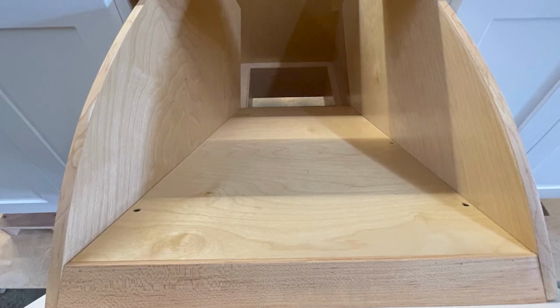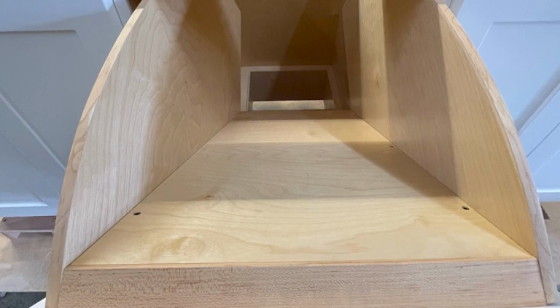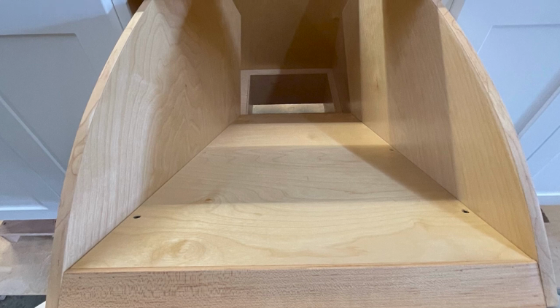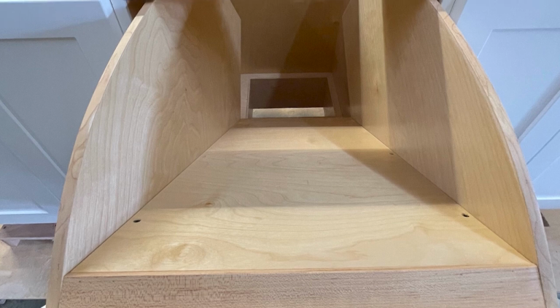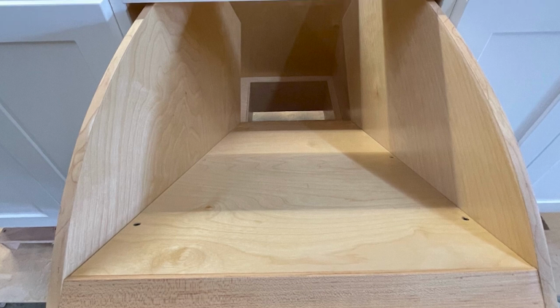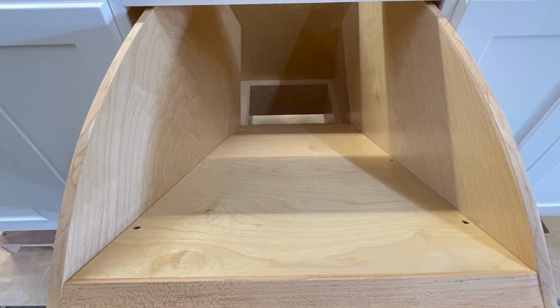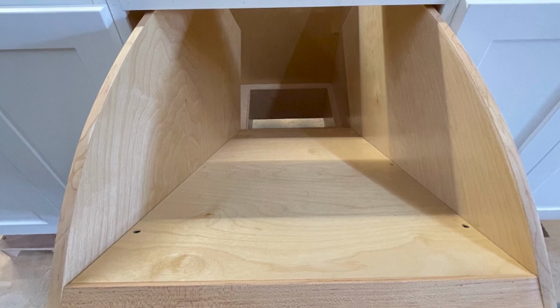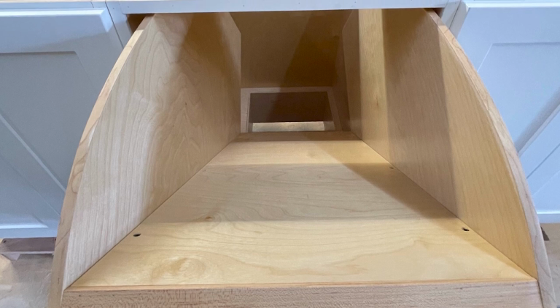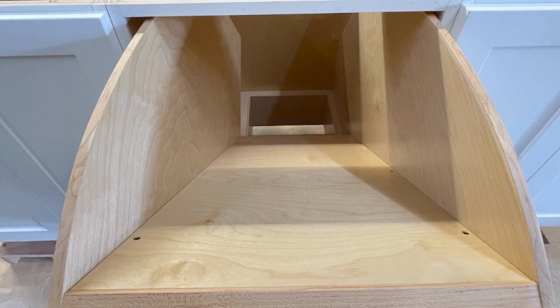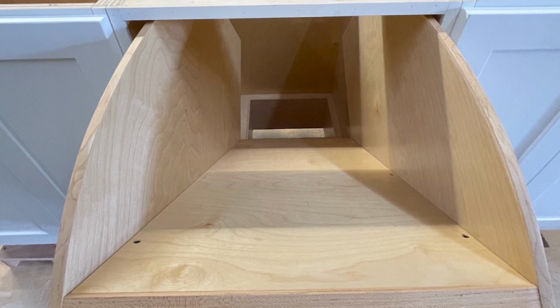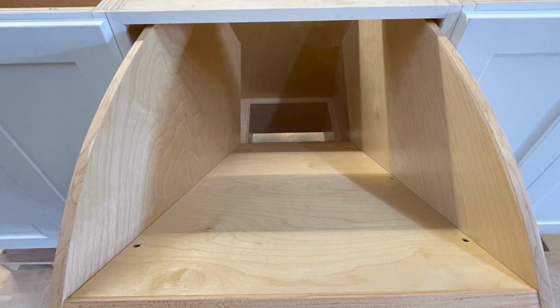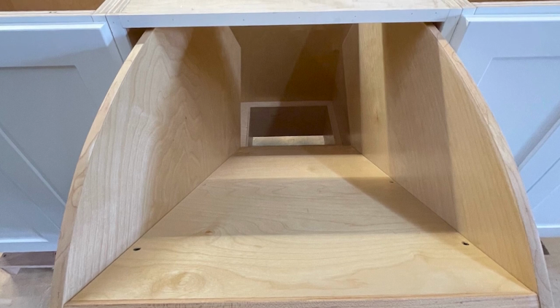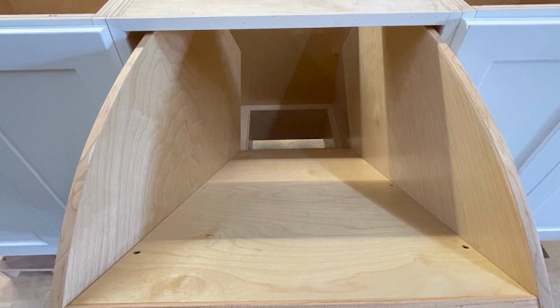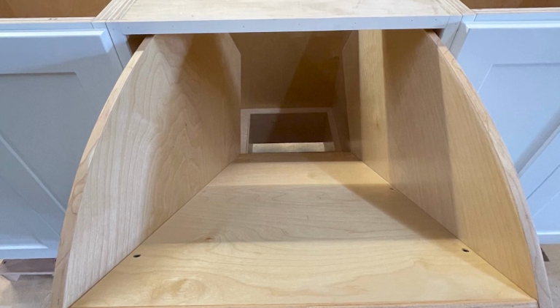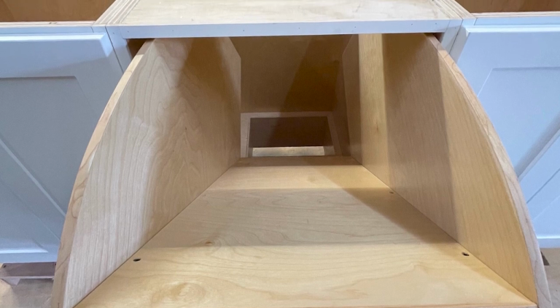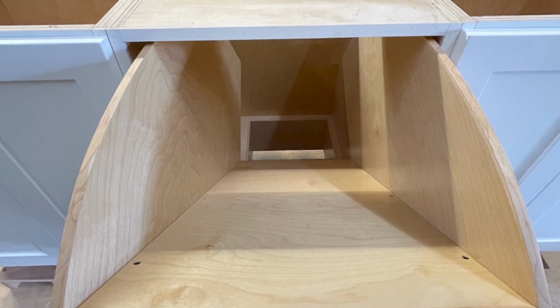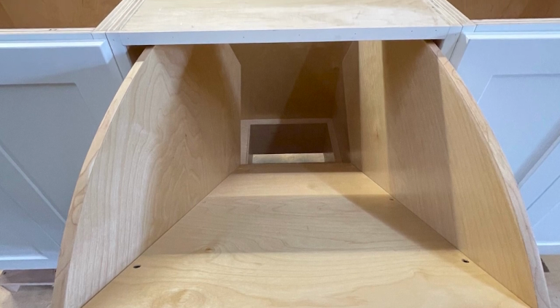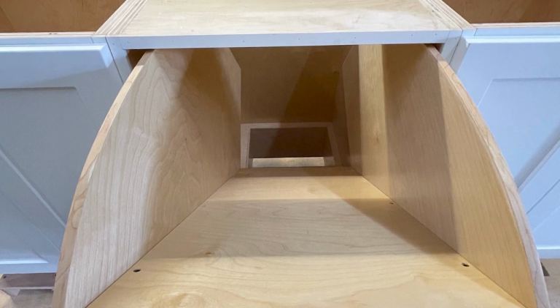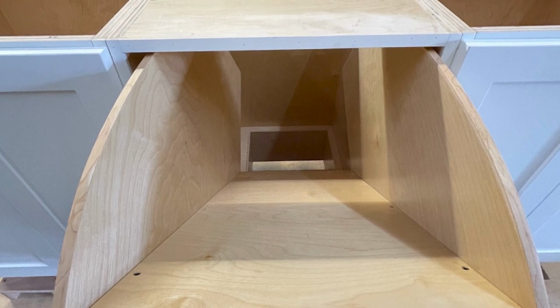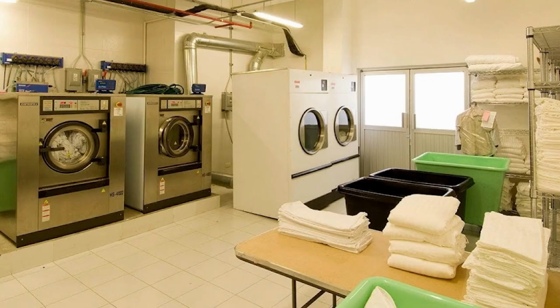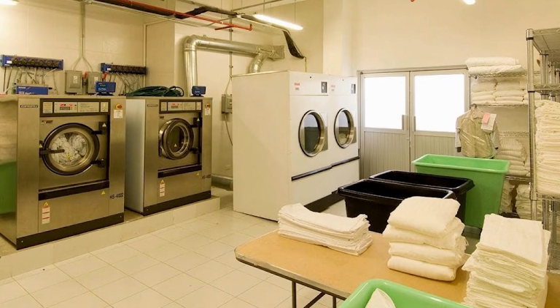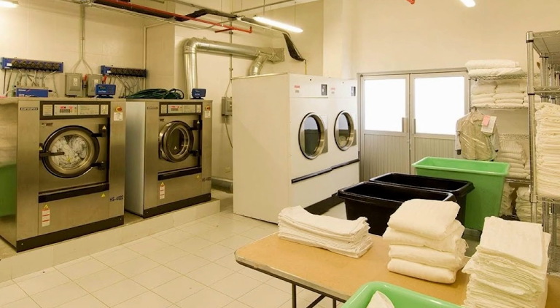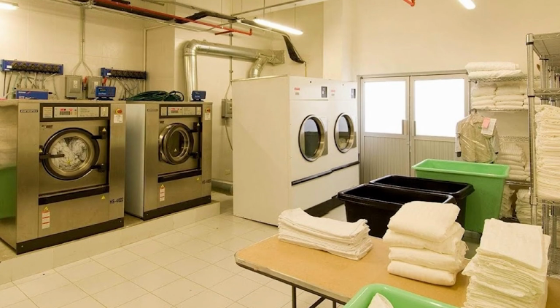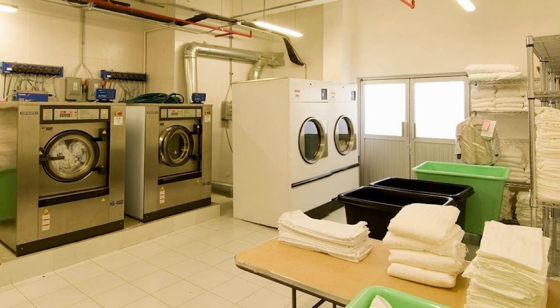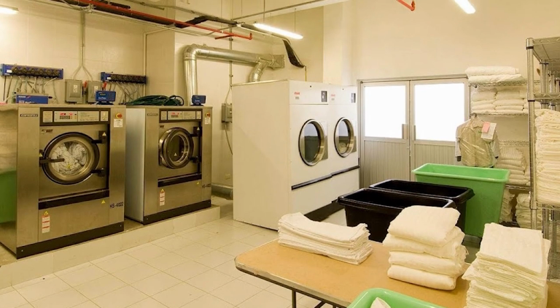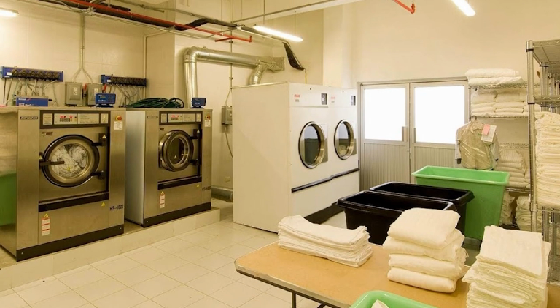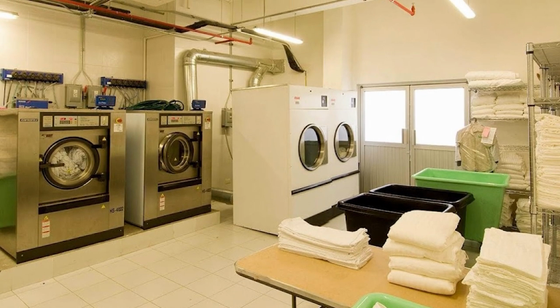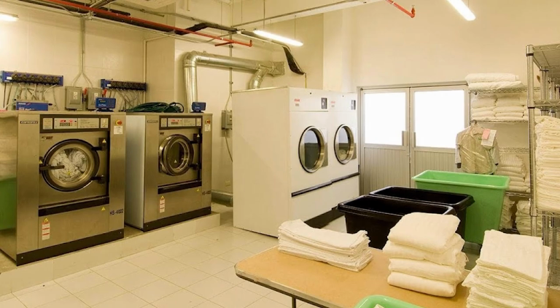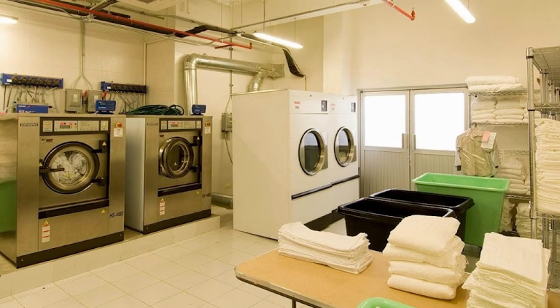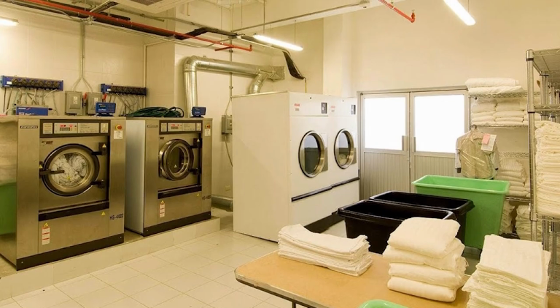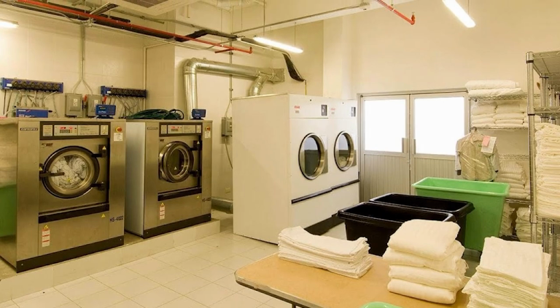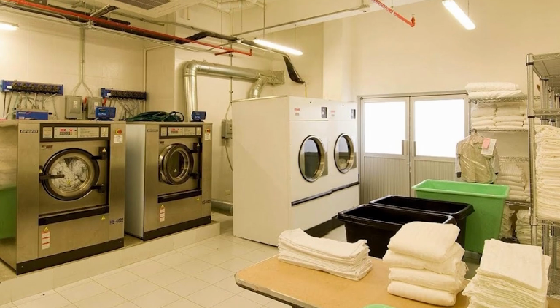Nevertheless, laundry chutes can still be found in commercial buildings, hotels, or larger residential complexes.